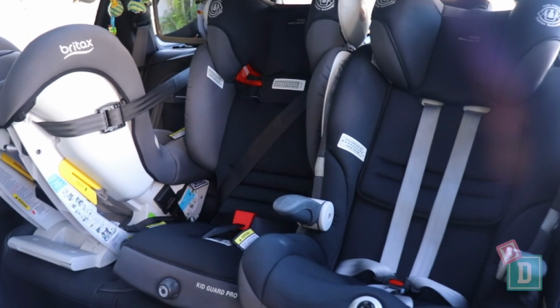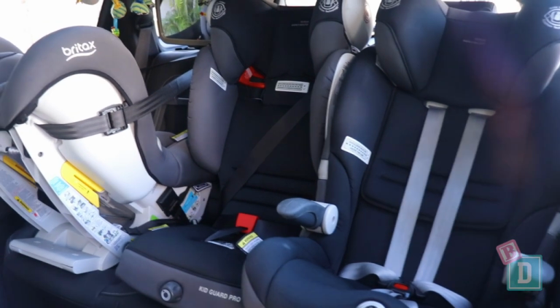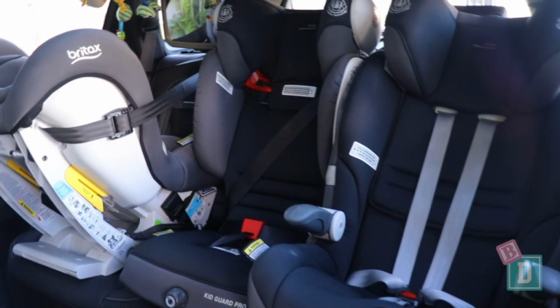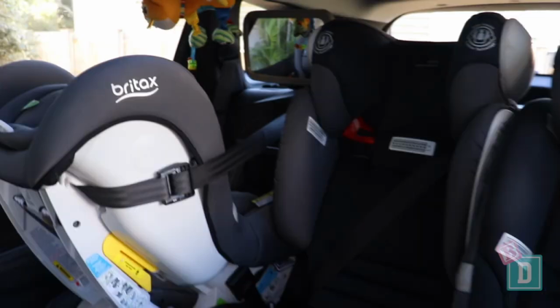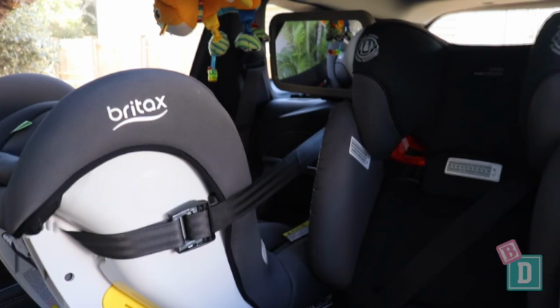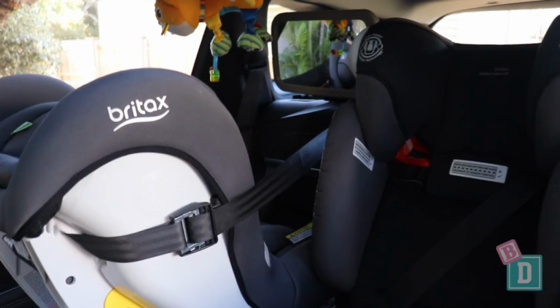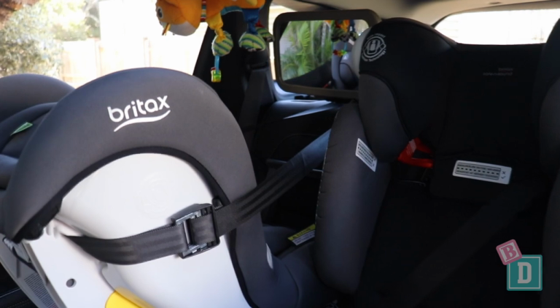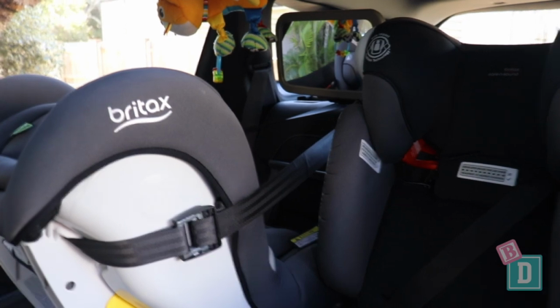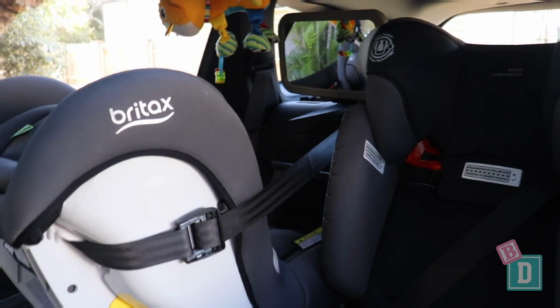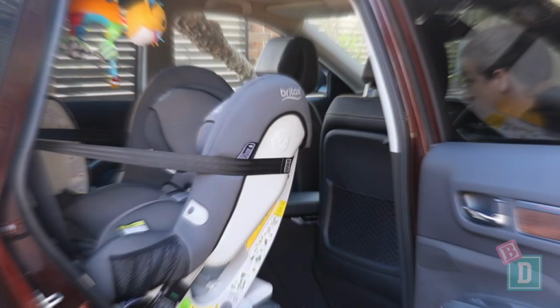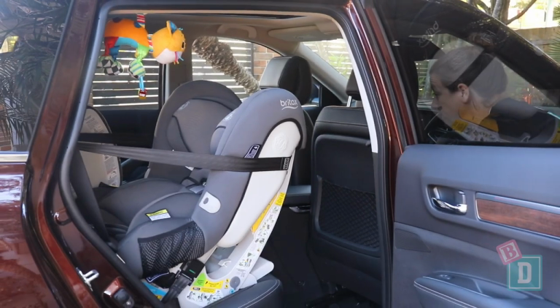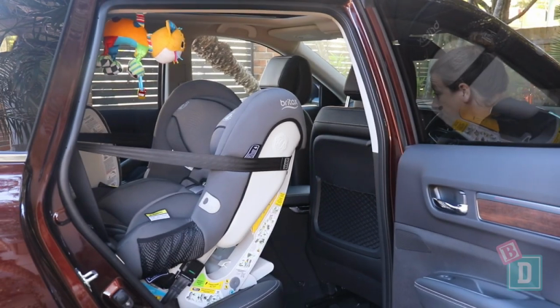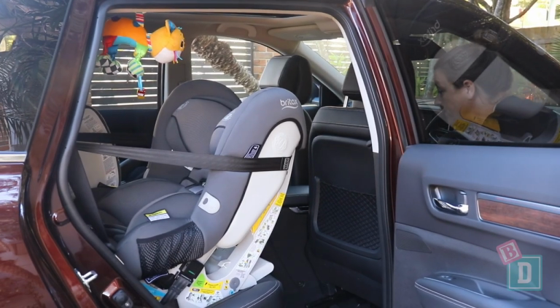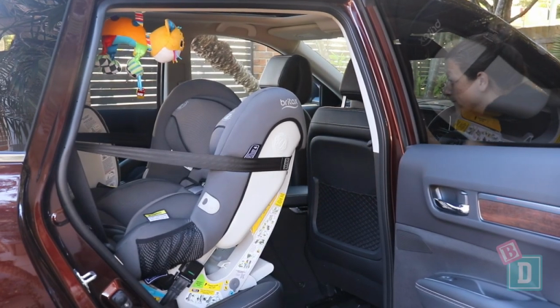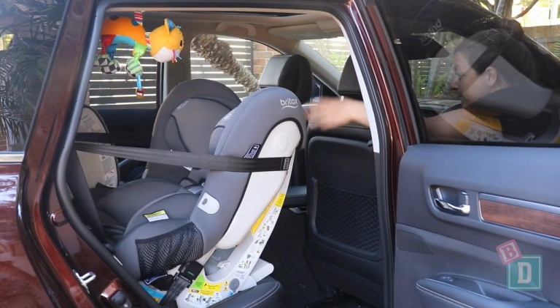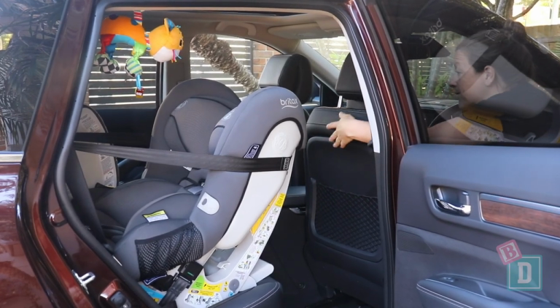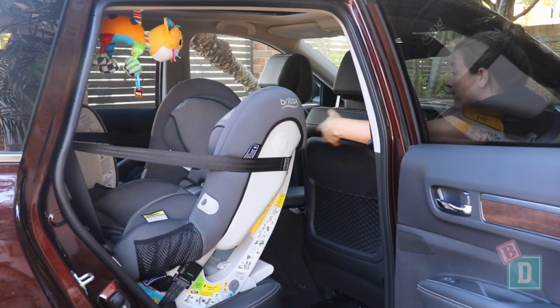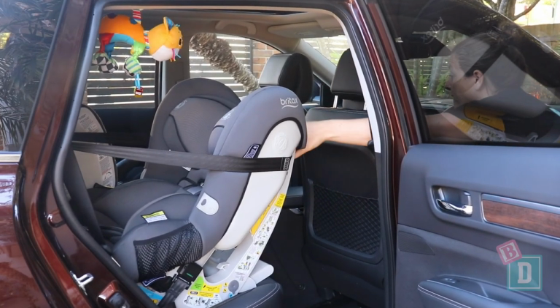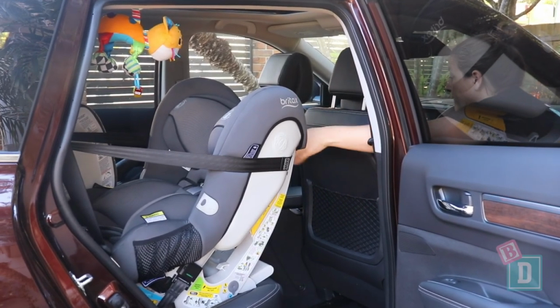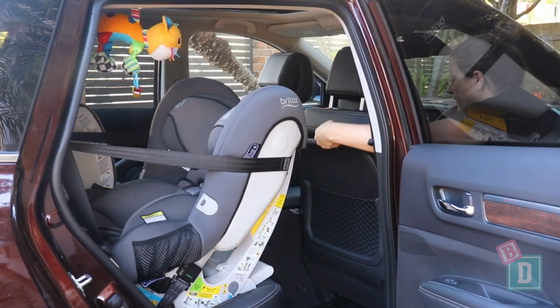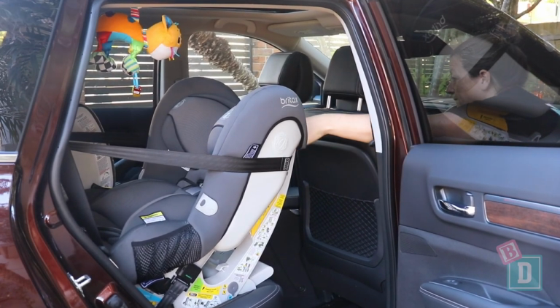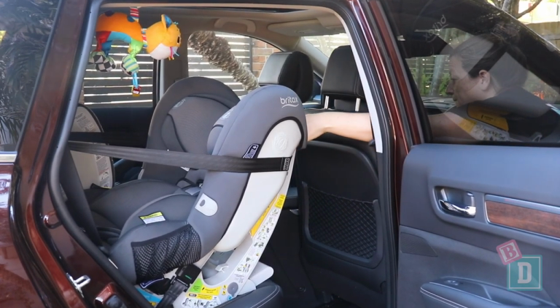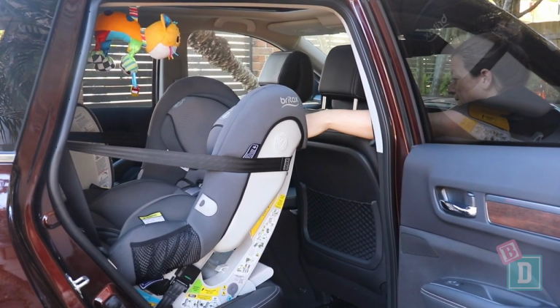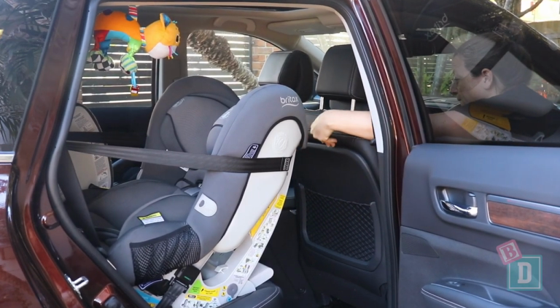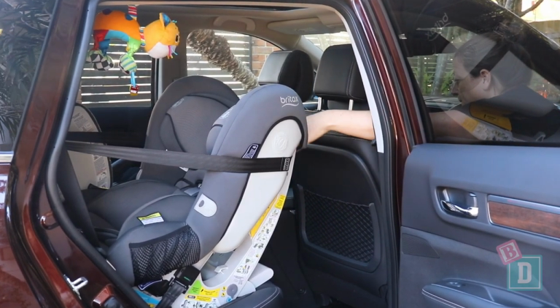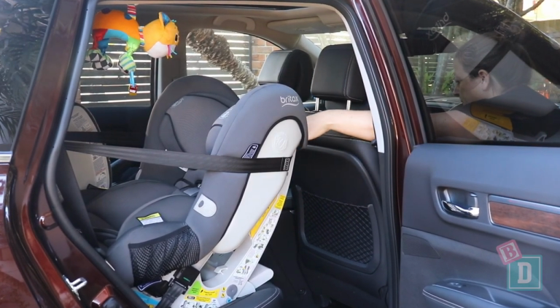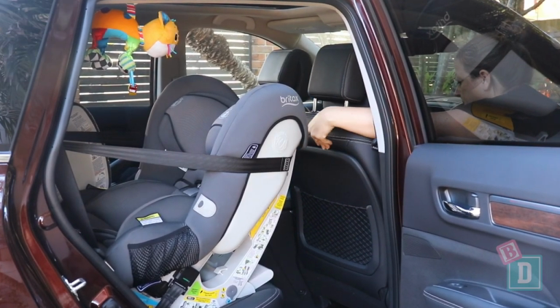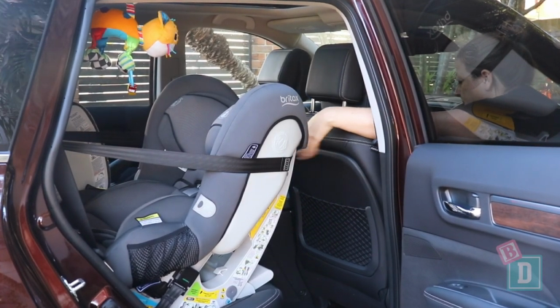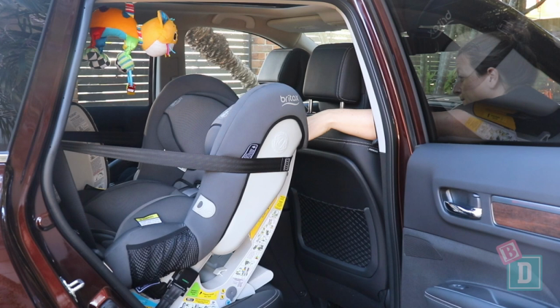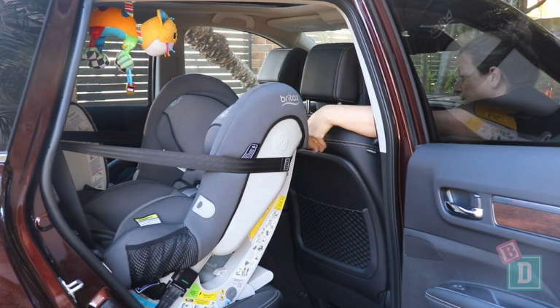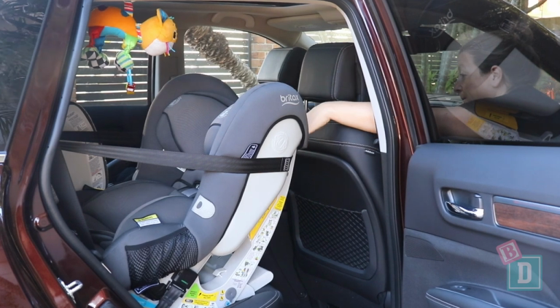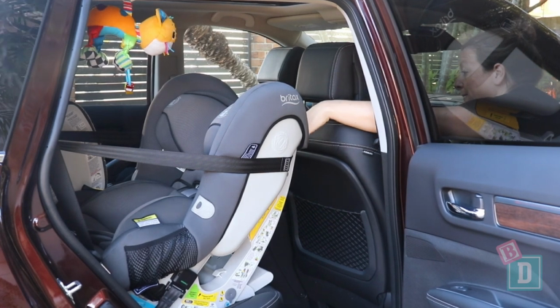With rear-facing child seats, there's loads of leg room. We could get a 184-centimeter passenger in front, which is excellent.